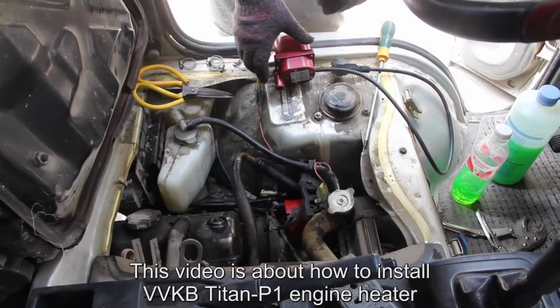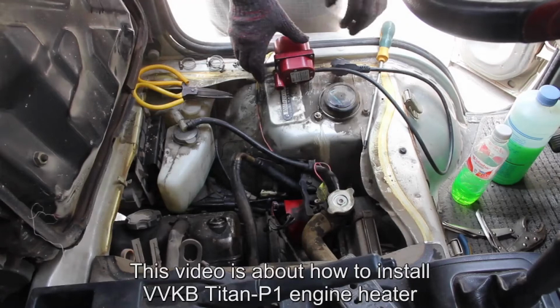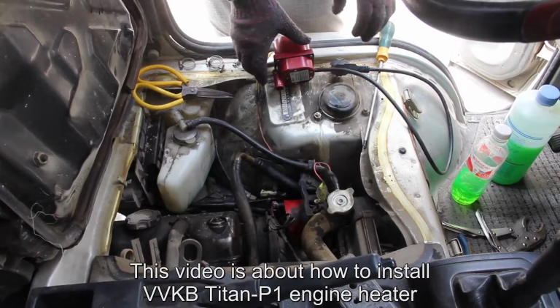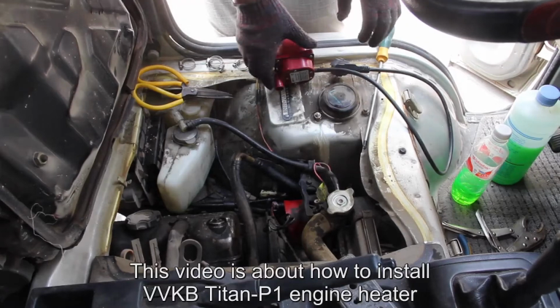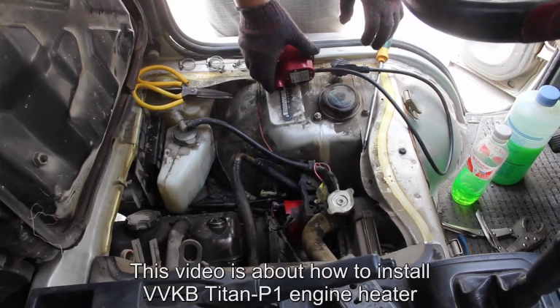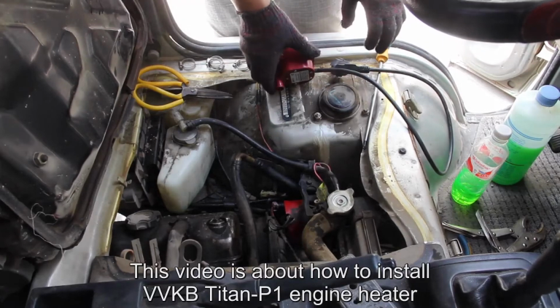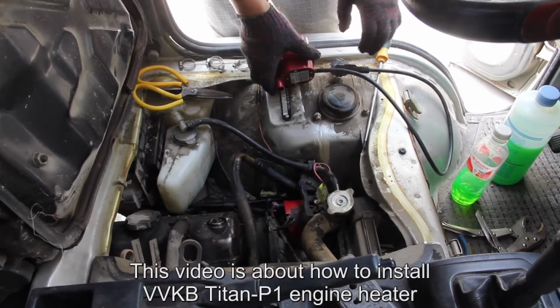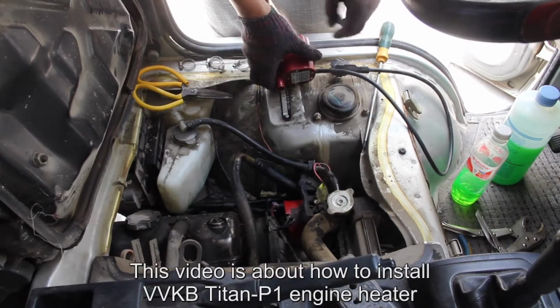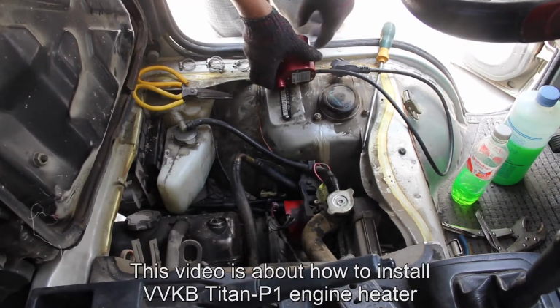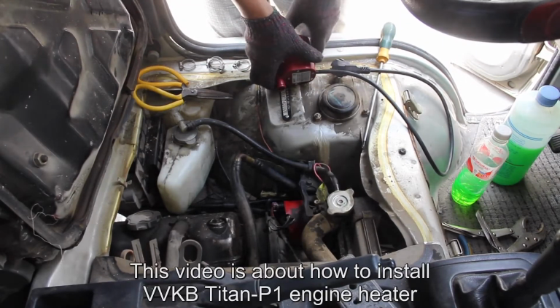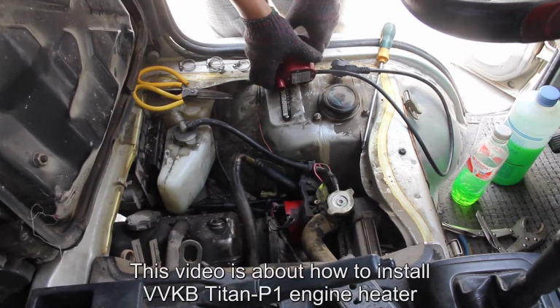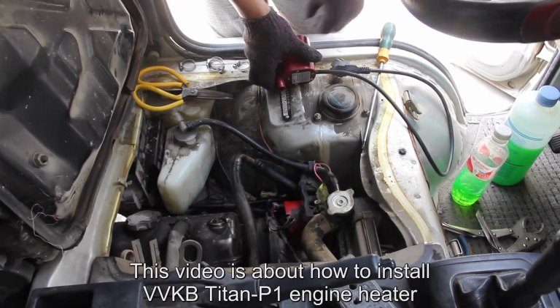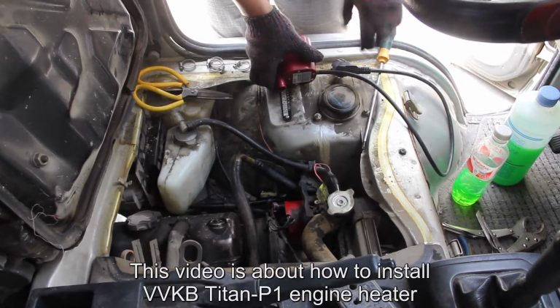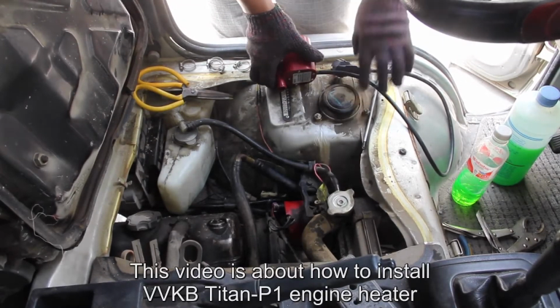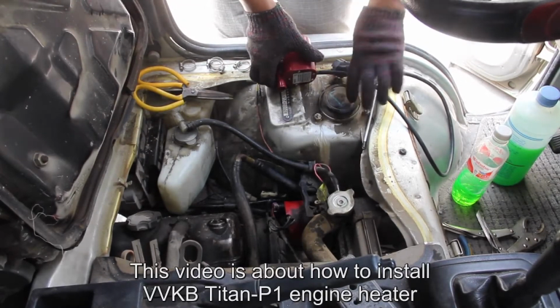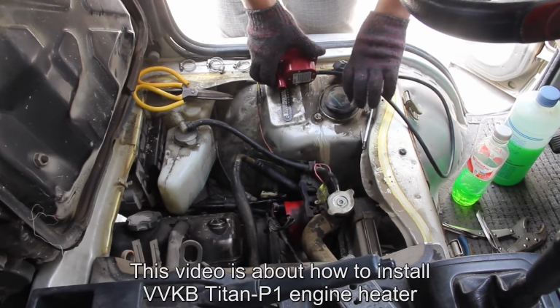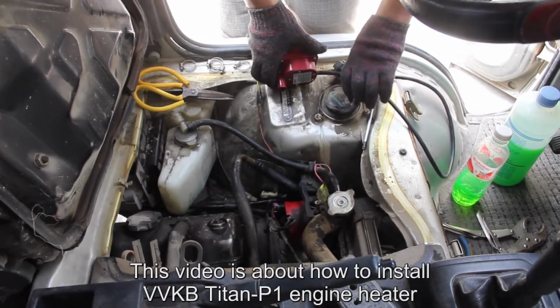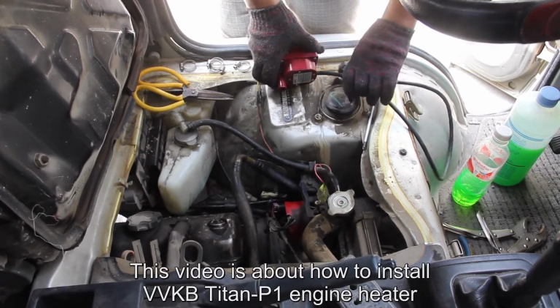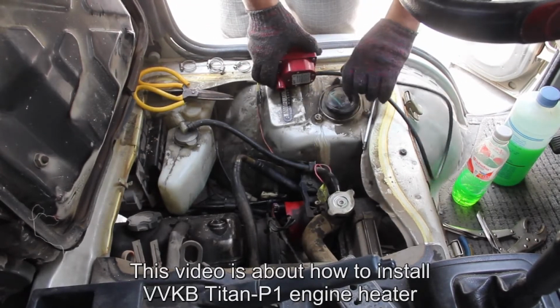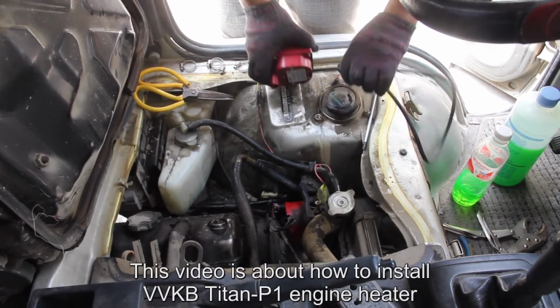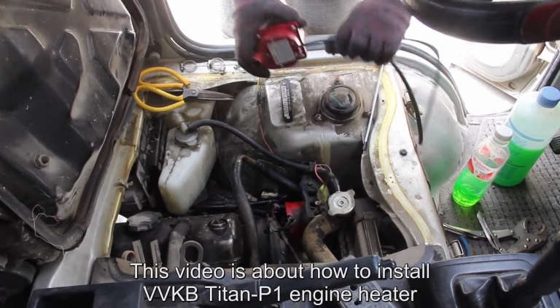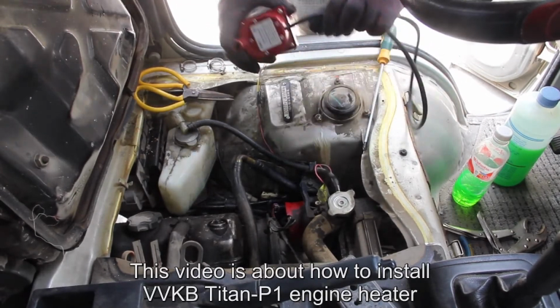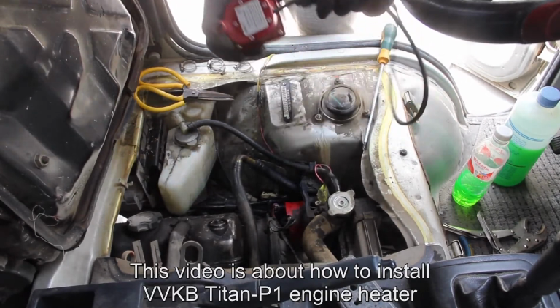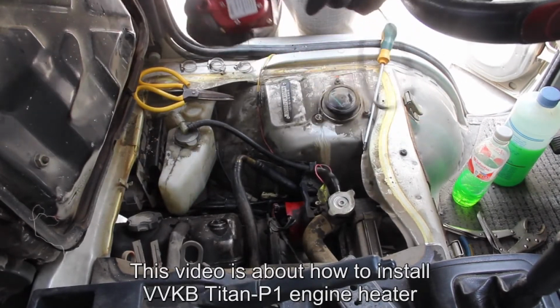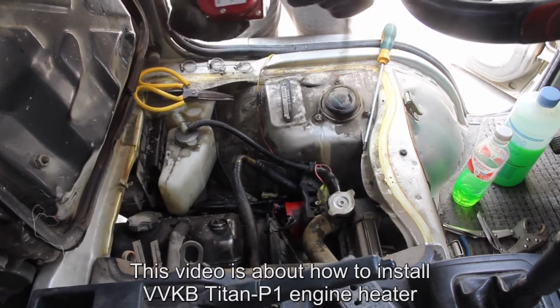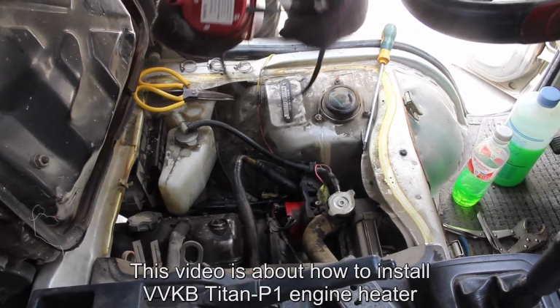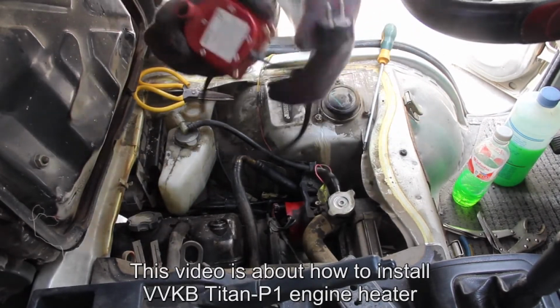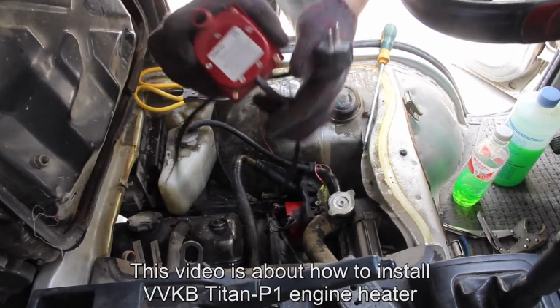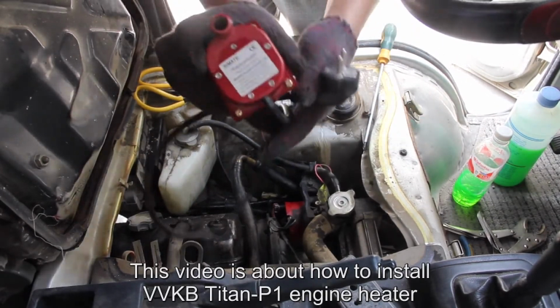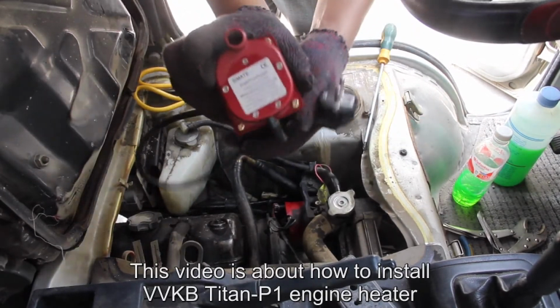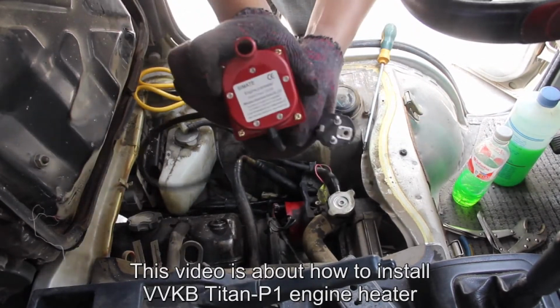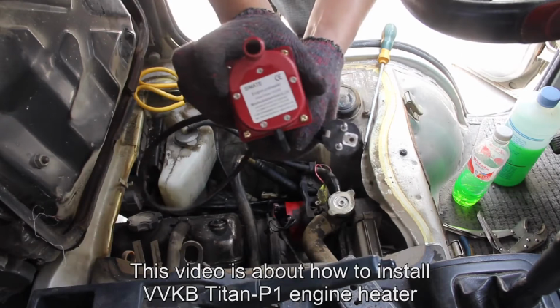This video is about how to install the VVKB Titan P1 engine heater.